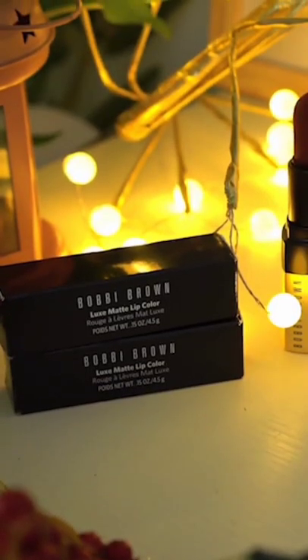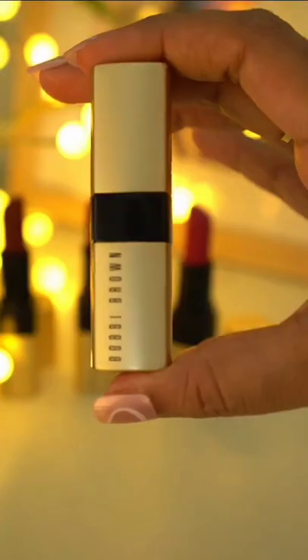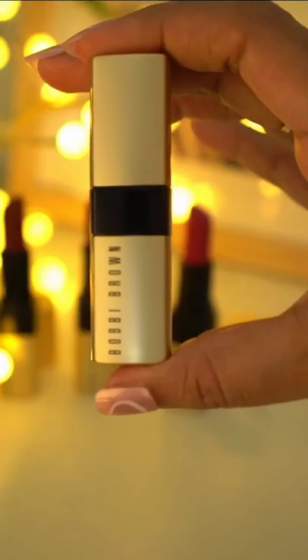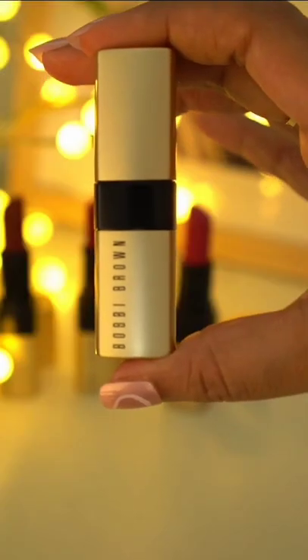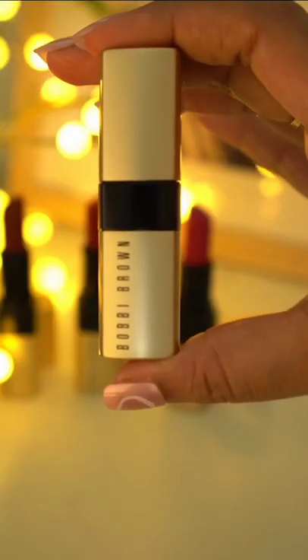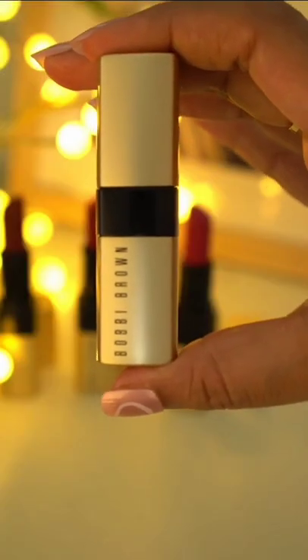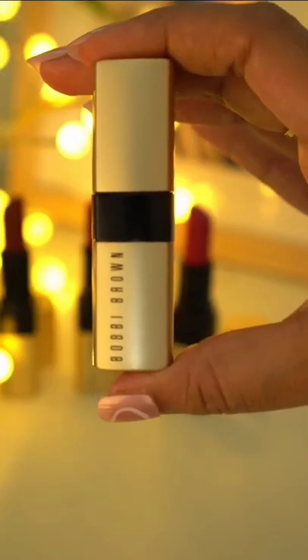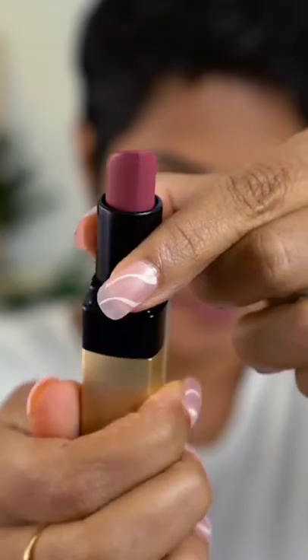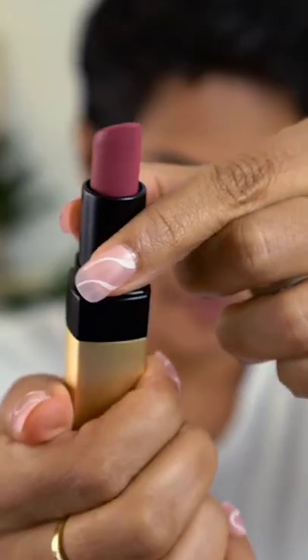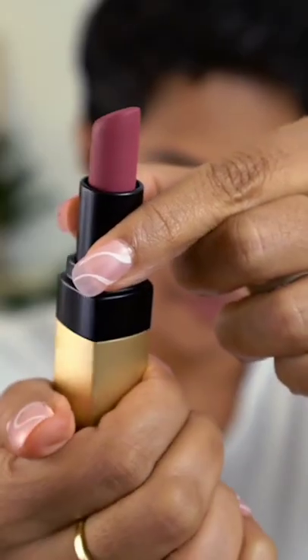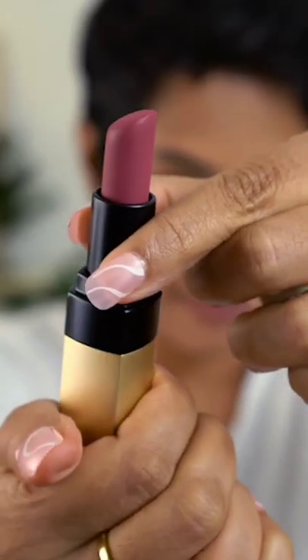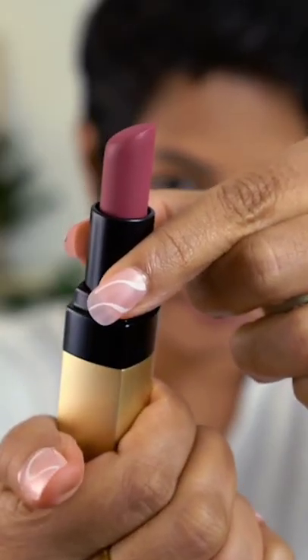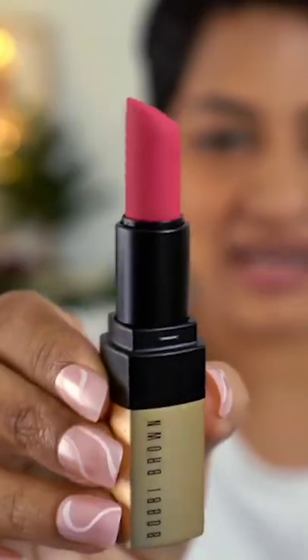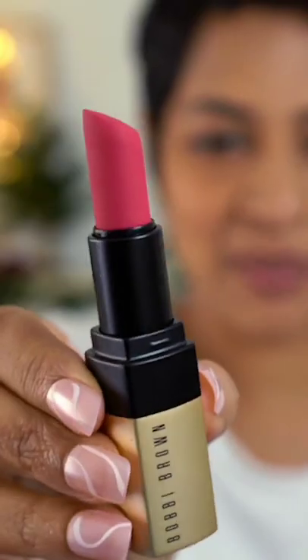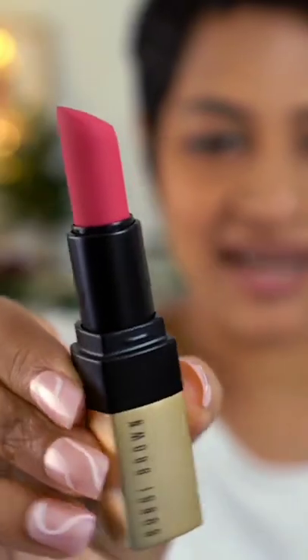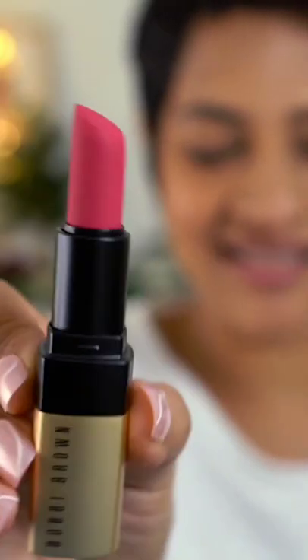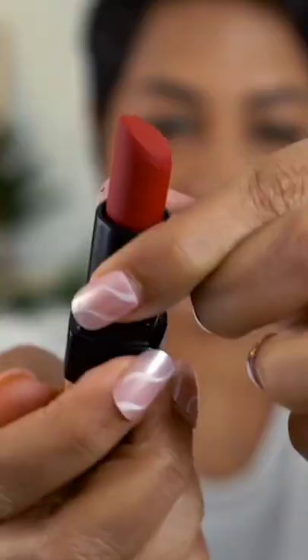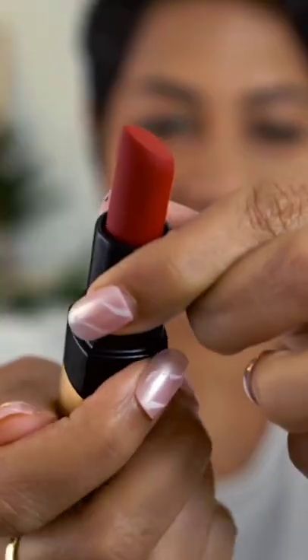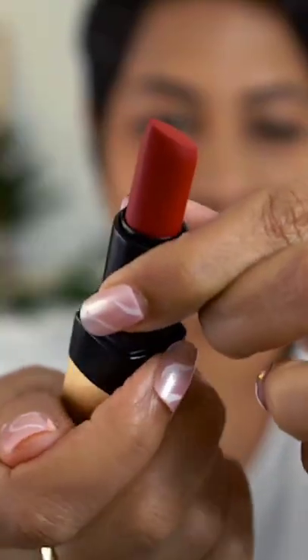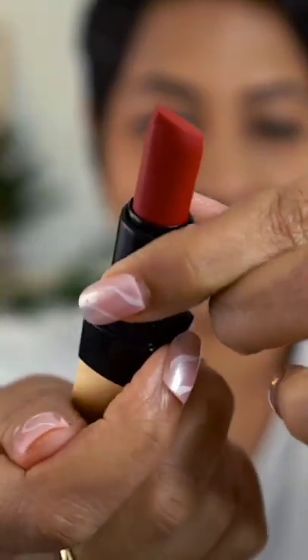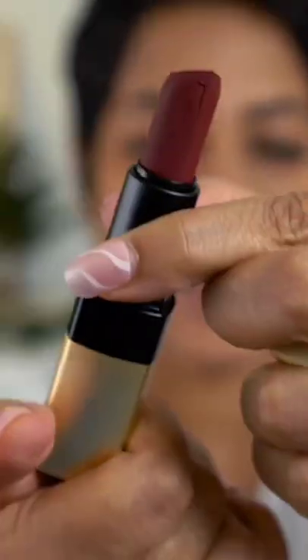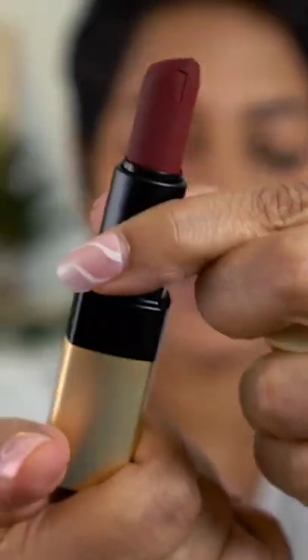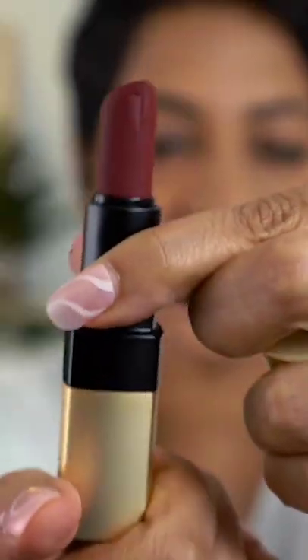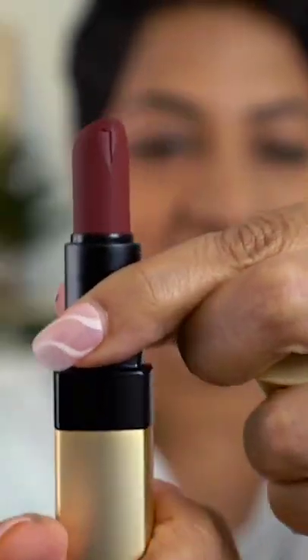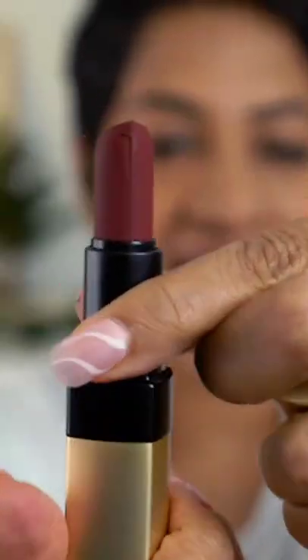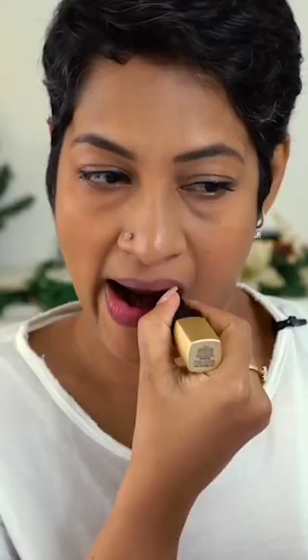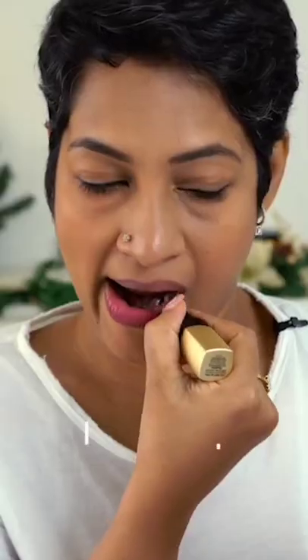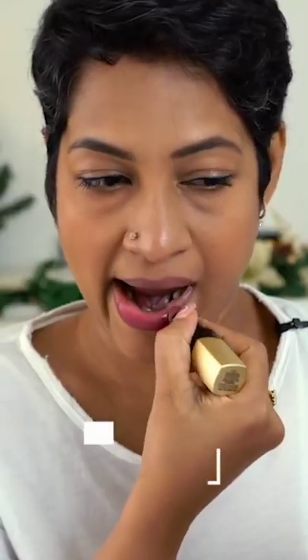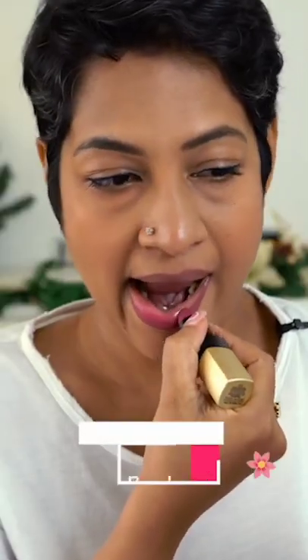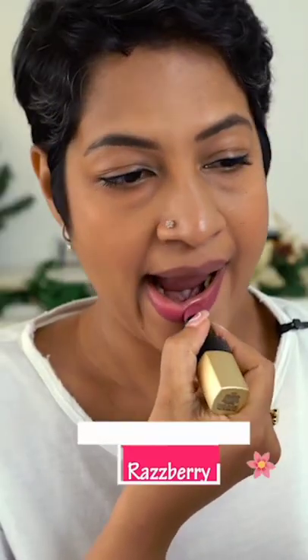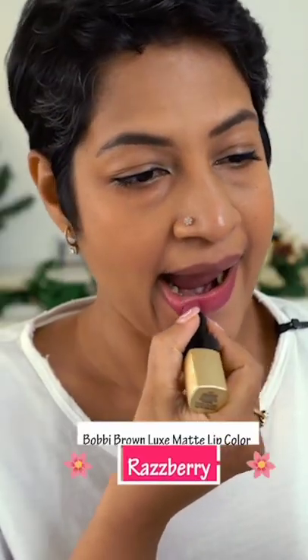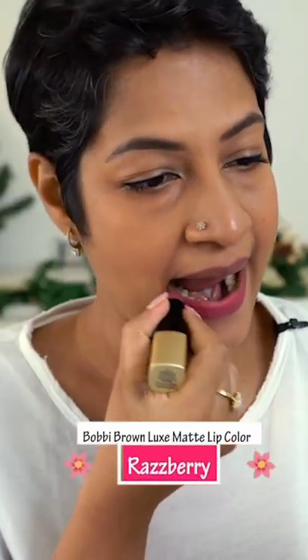In this video, I am going to be featuring Bobbi Brown's Luxe Matte Lip Colour. It's a luxurious matte lipstick.